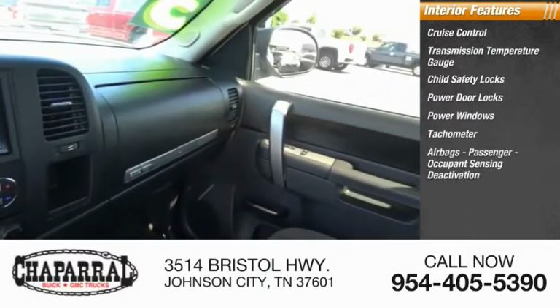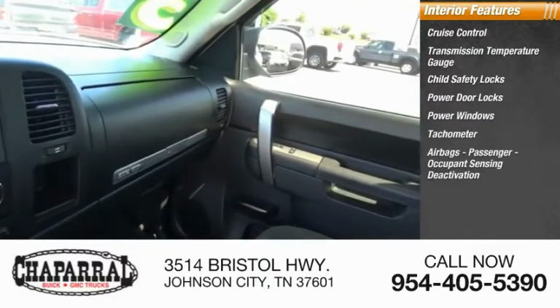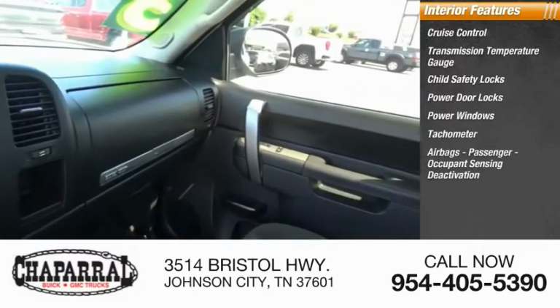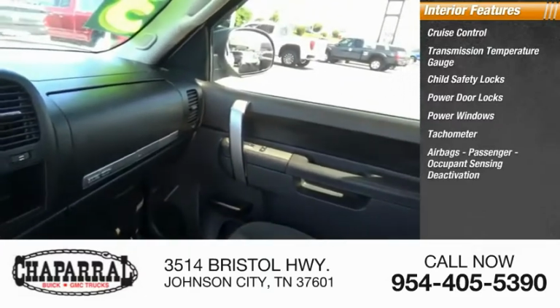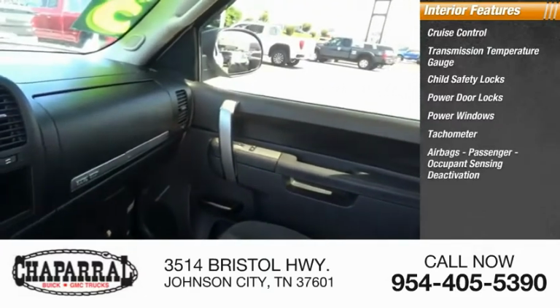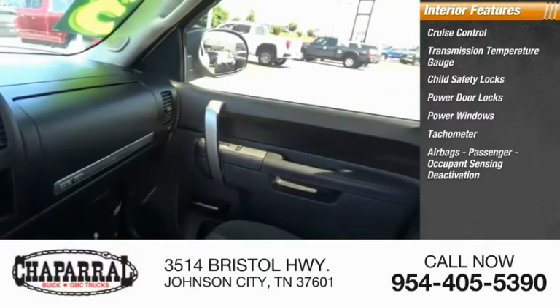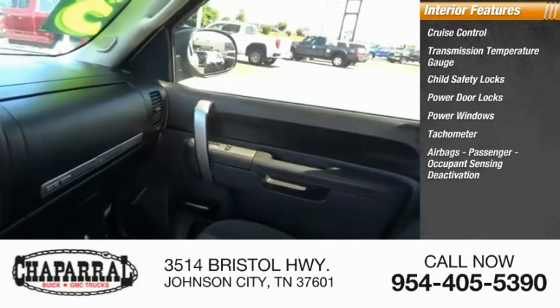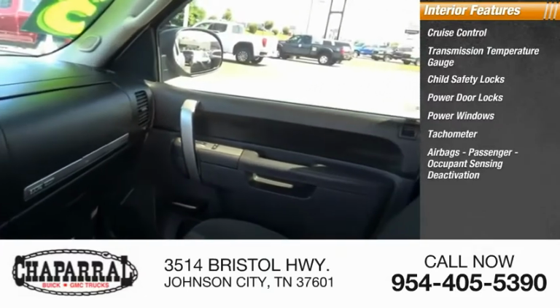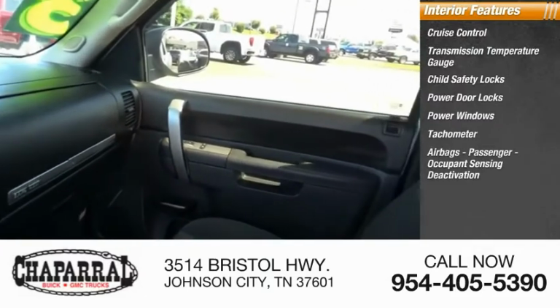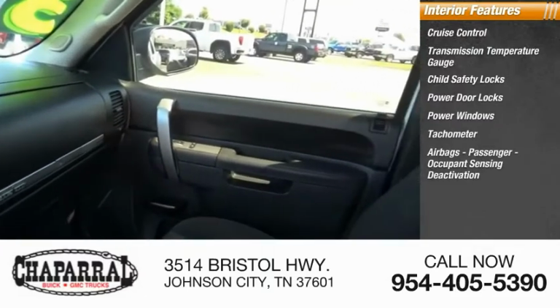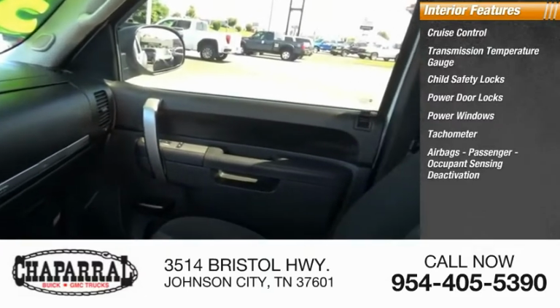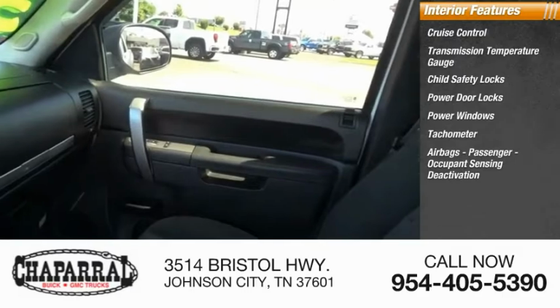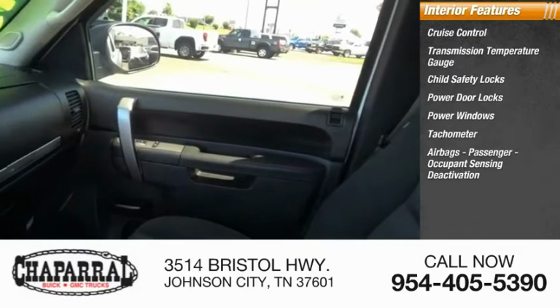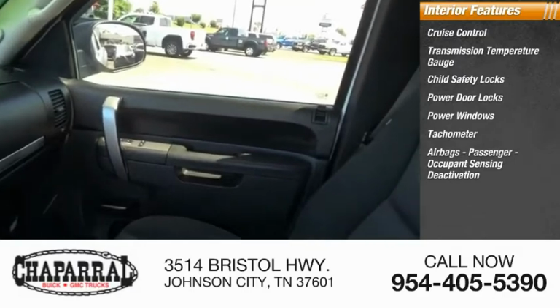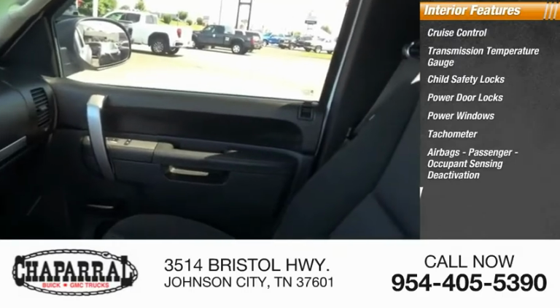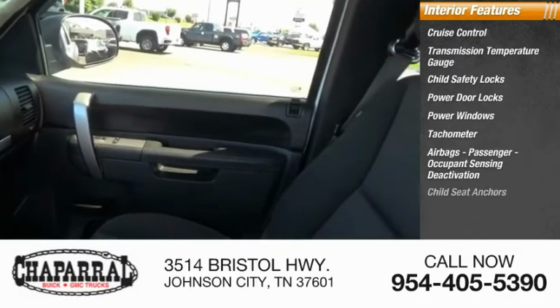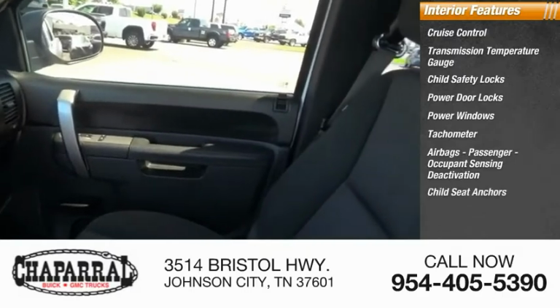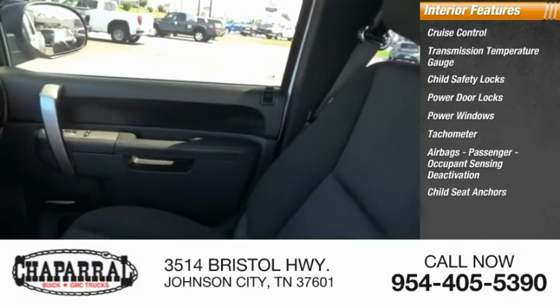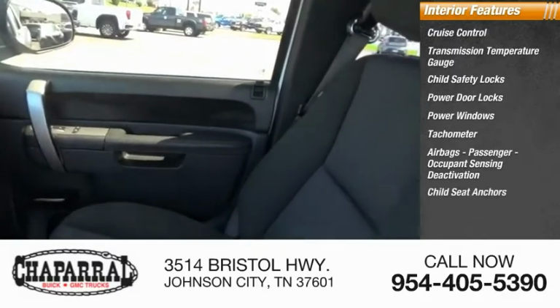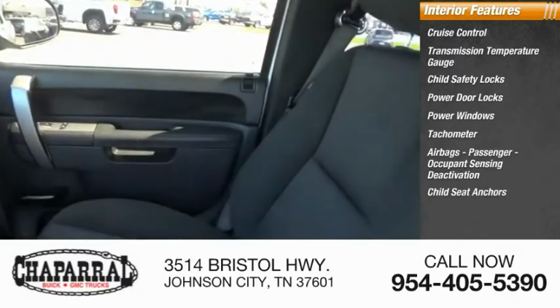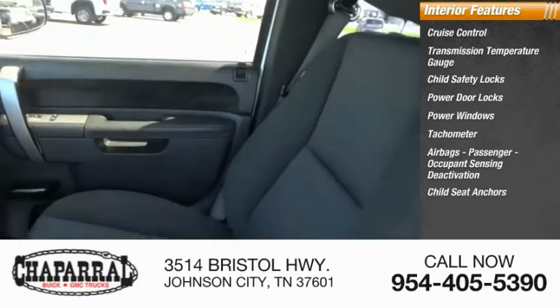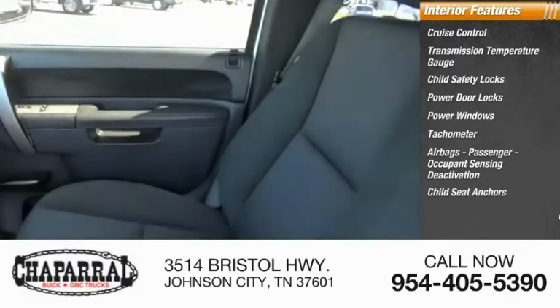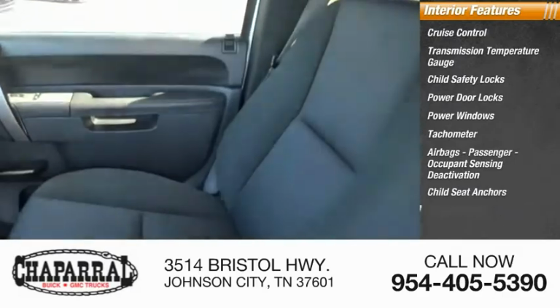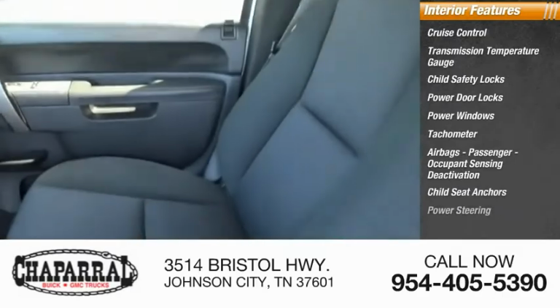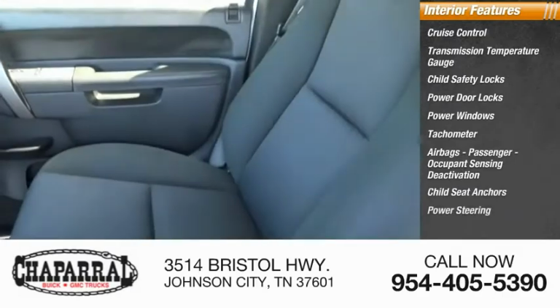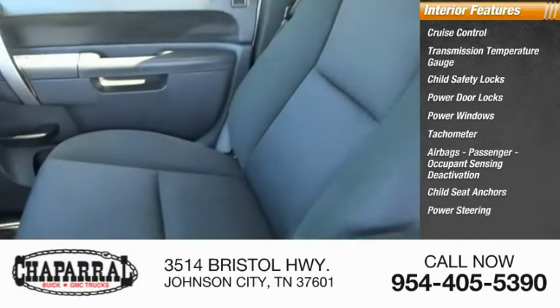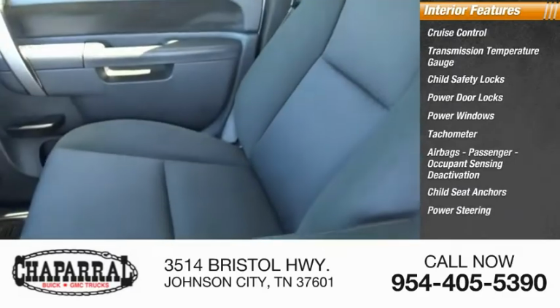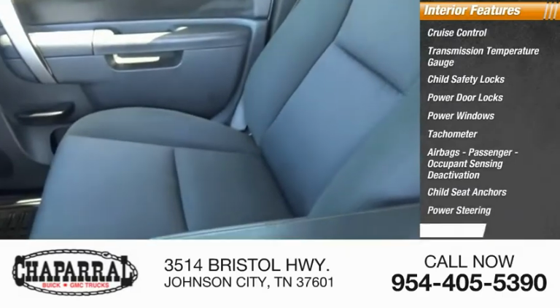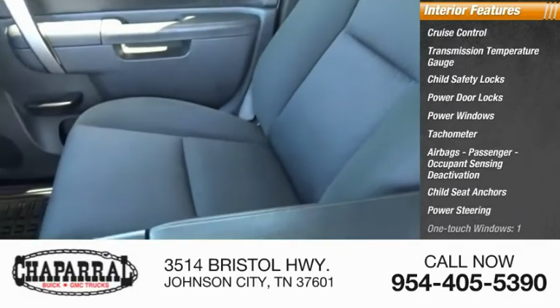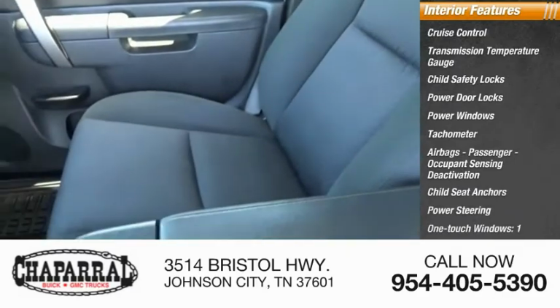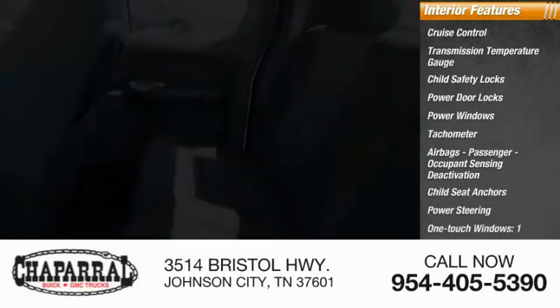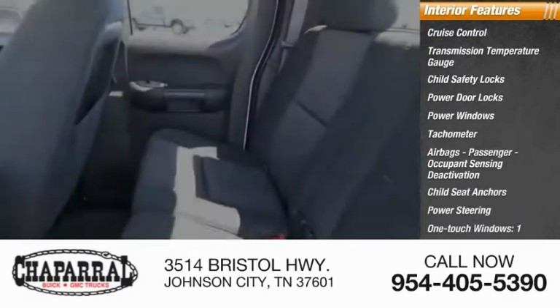Also included are airbags, passenger occupant sensing deactivation, child seat anchors, power steering, and one-touch windows.